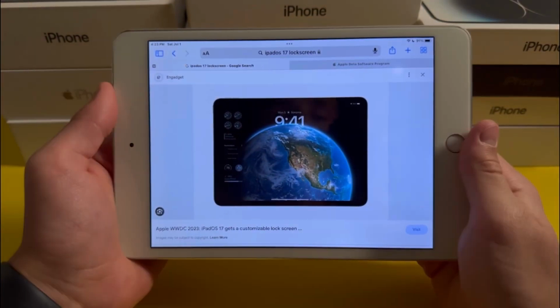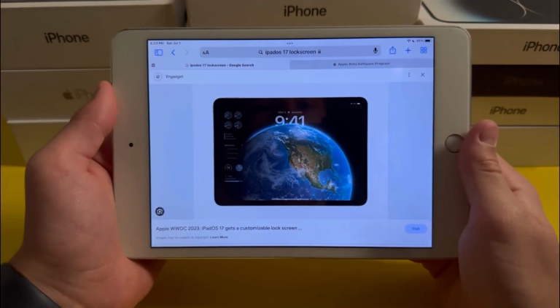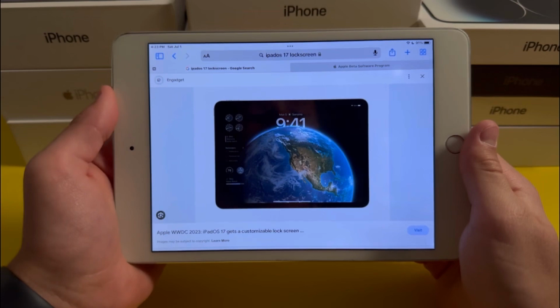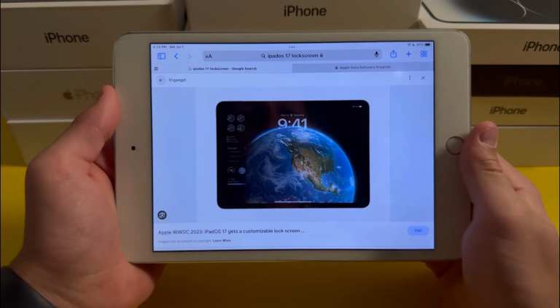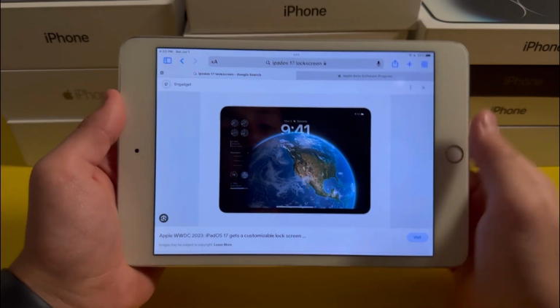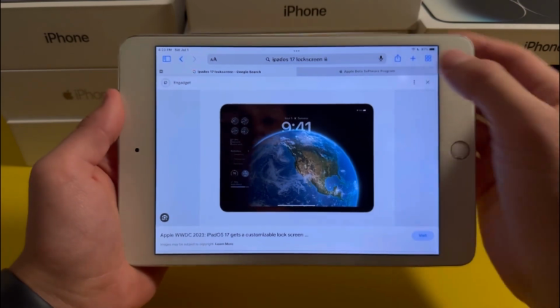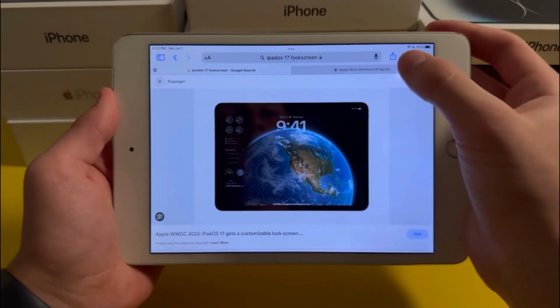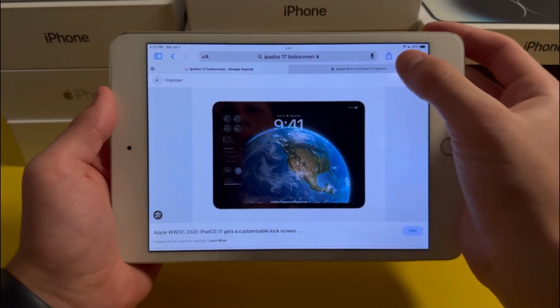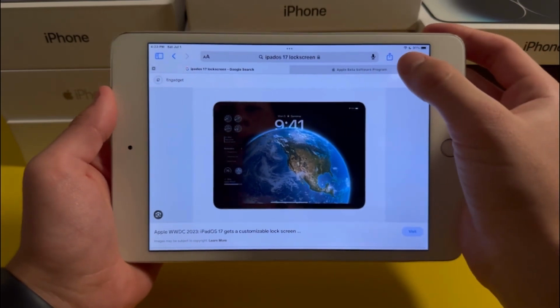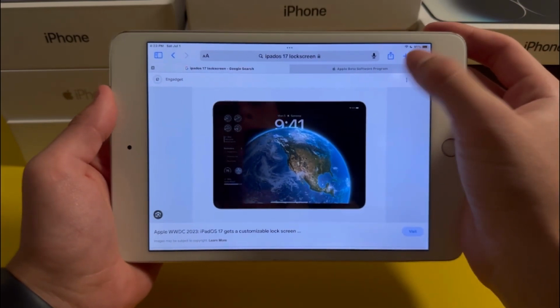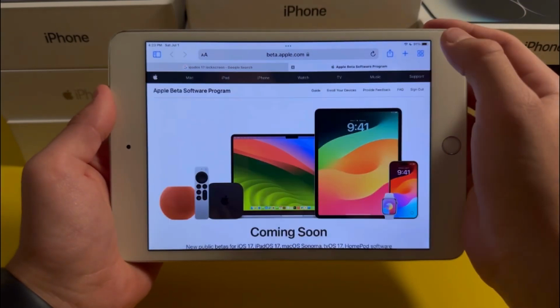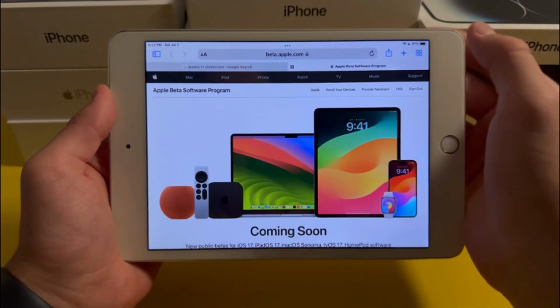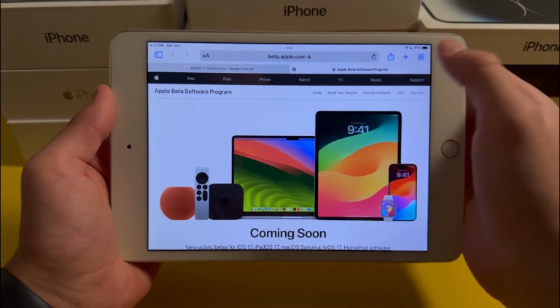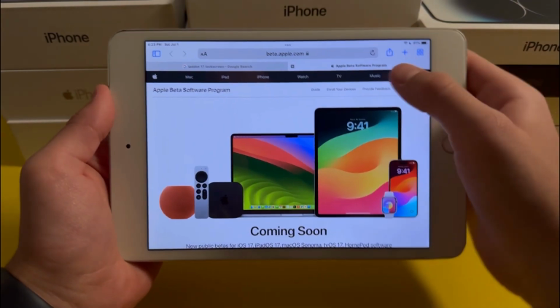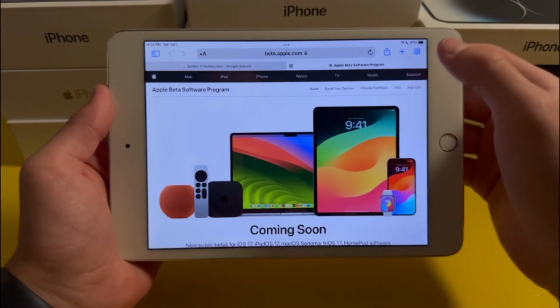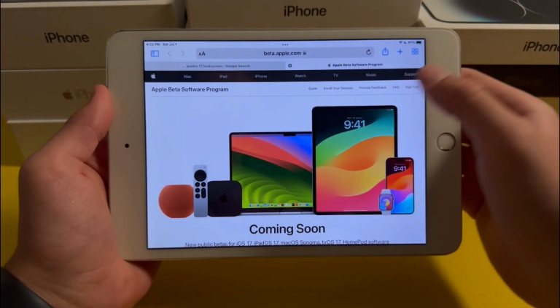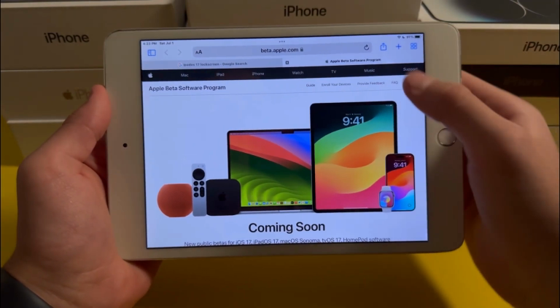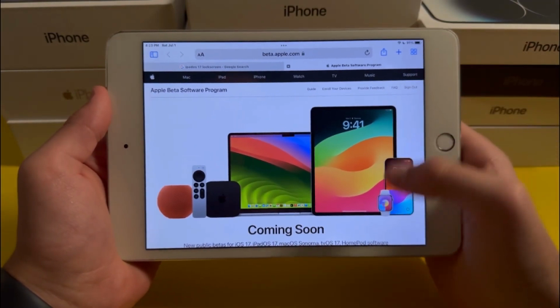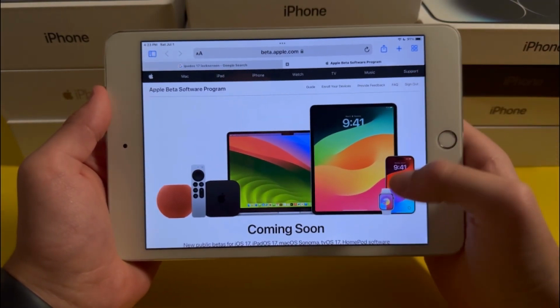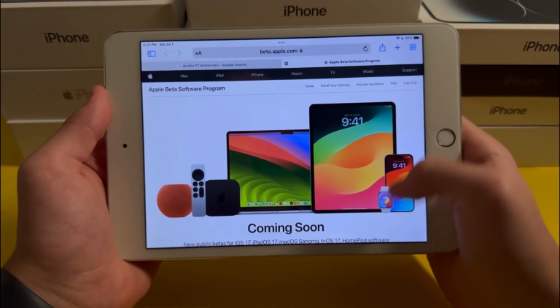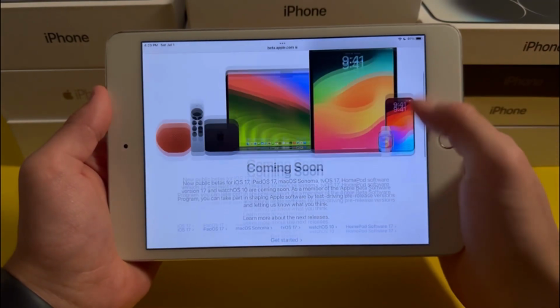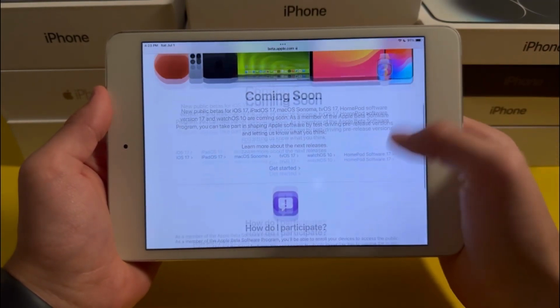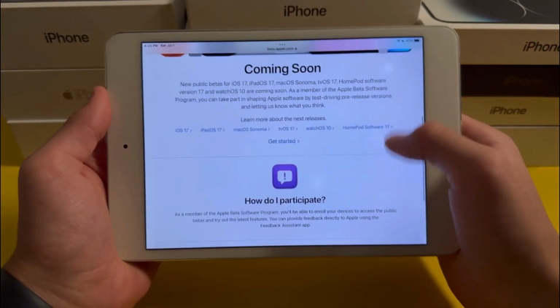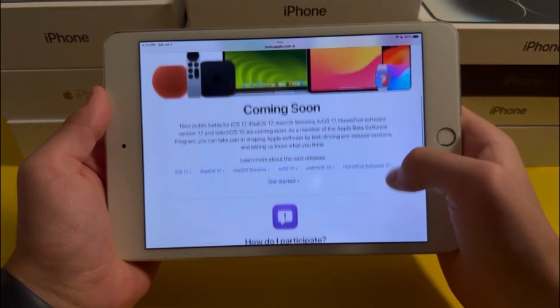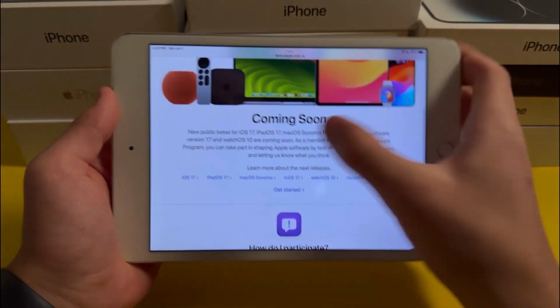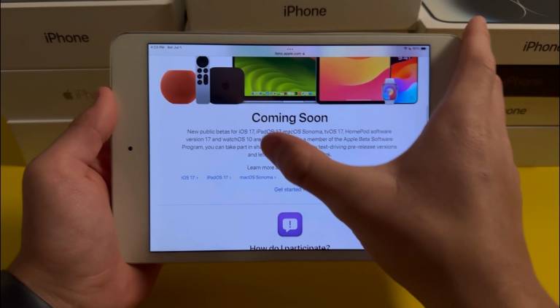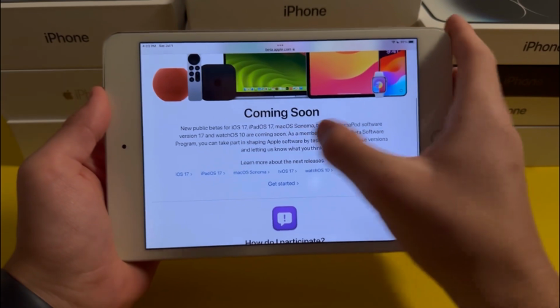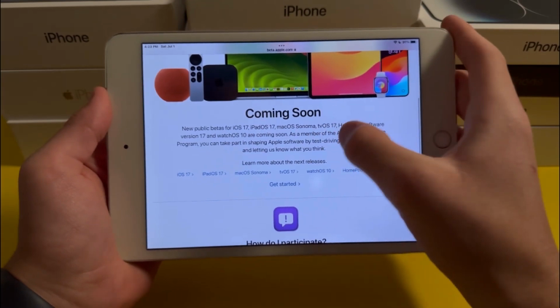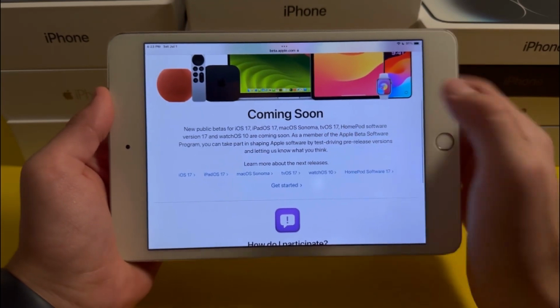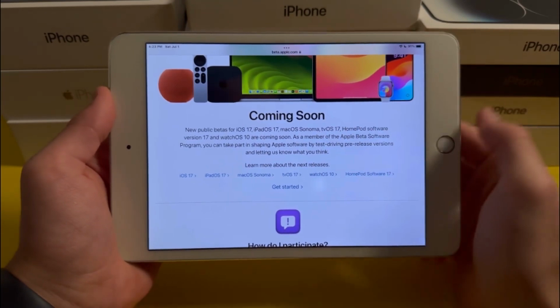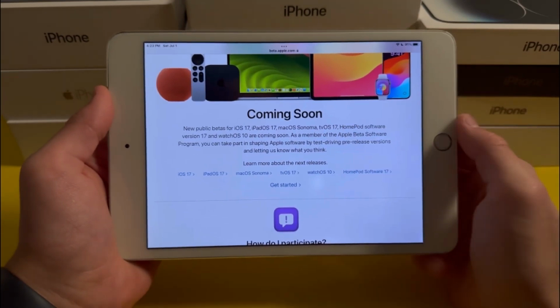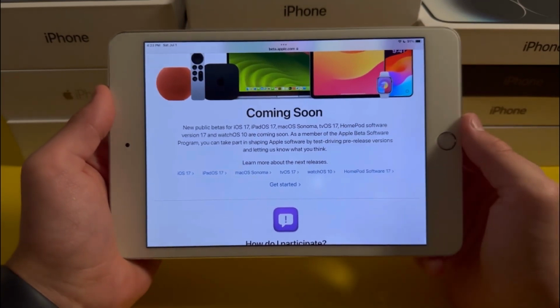In case iPadOS 17 hasn't been released at the time of watching this, we'll be talking about whether or not you should get the iPadOS 17 beta.